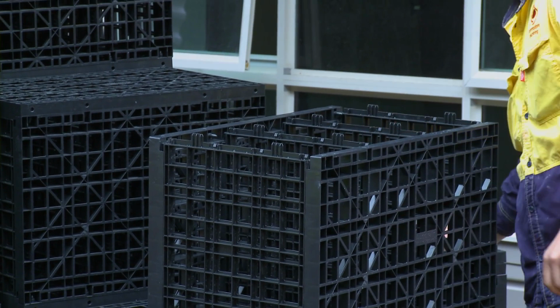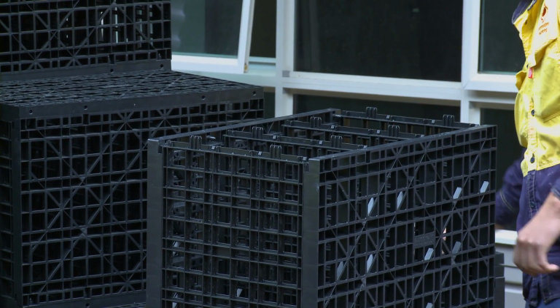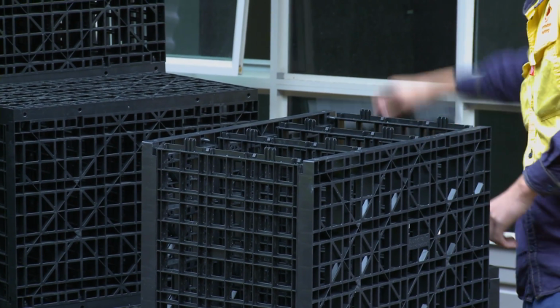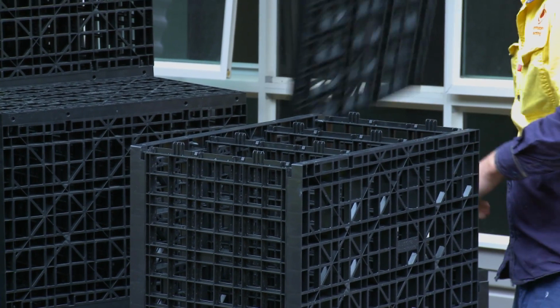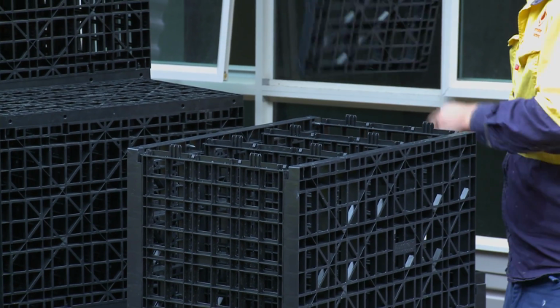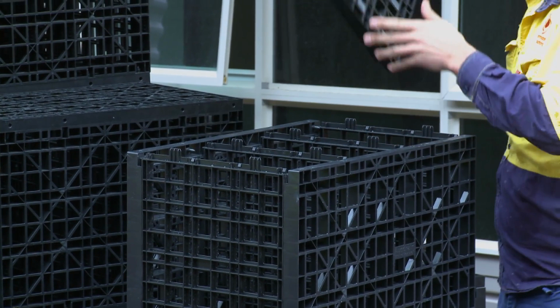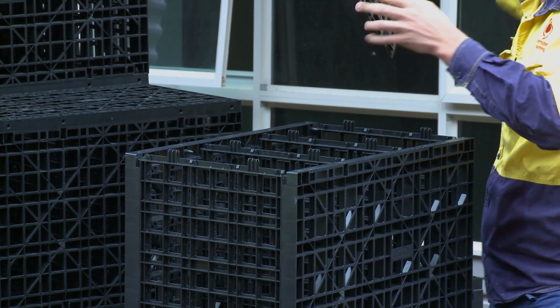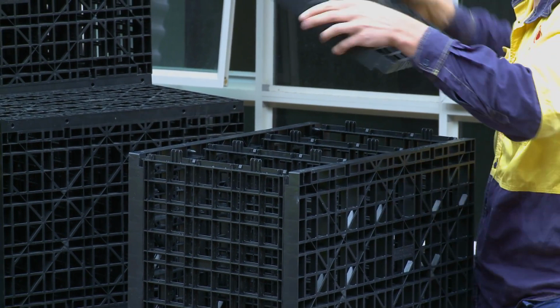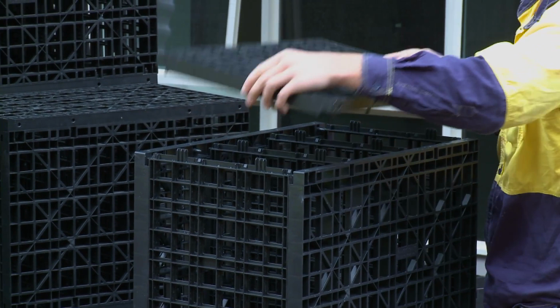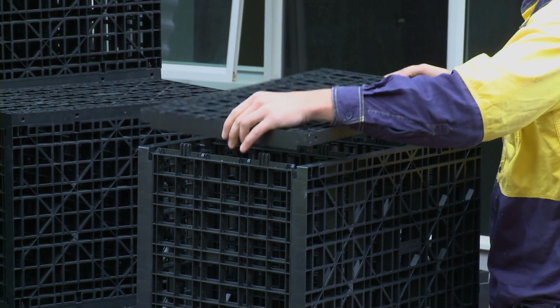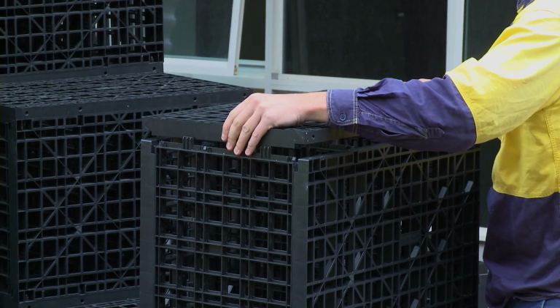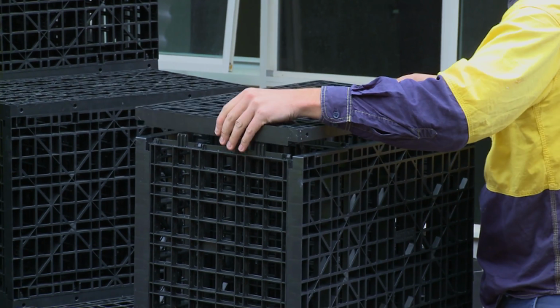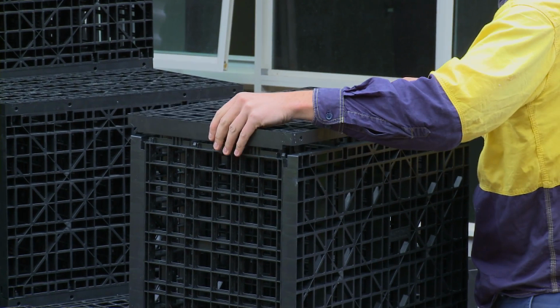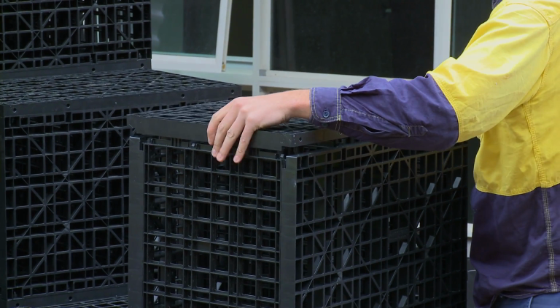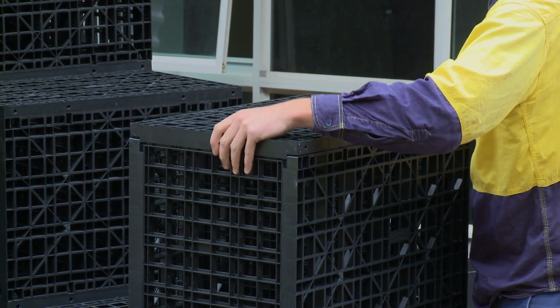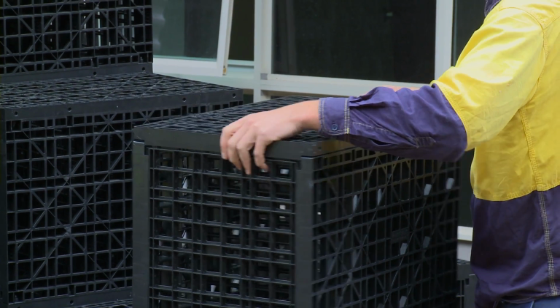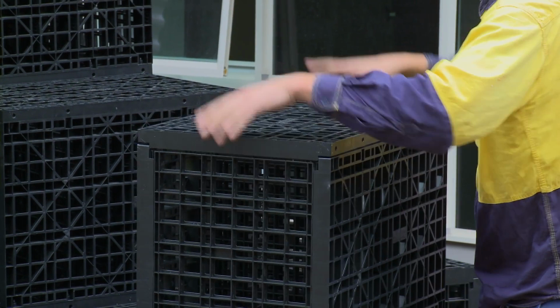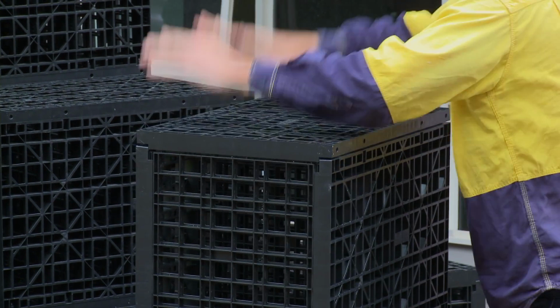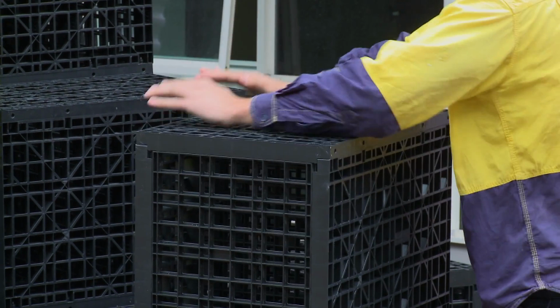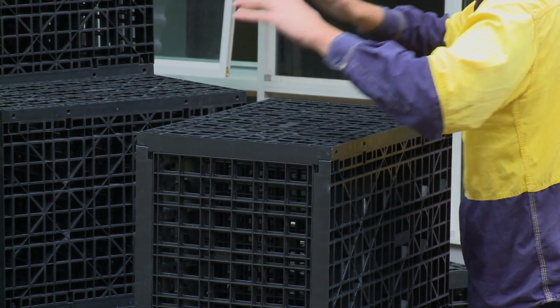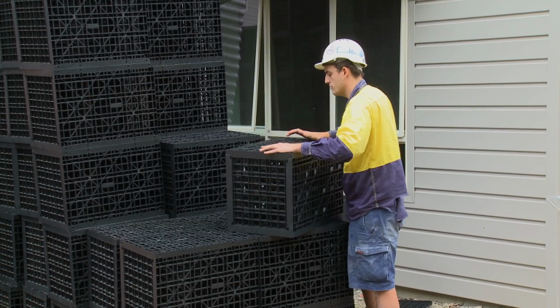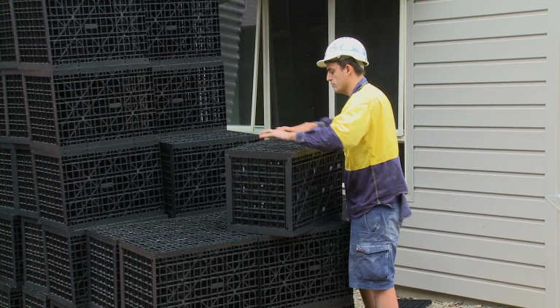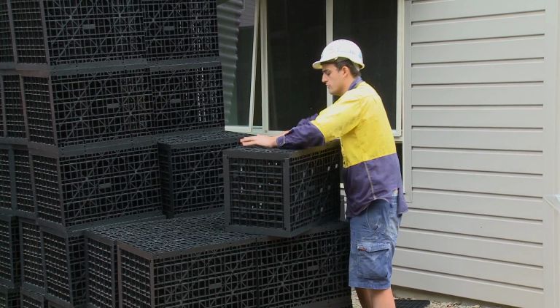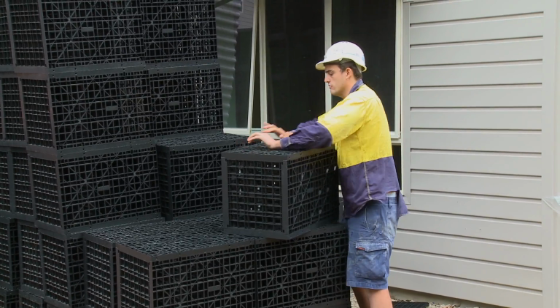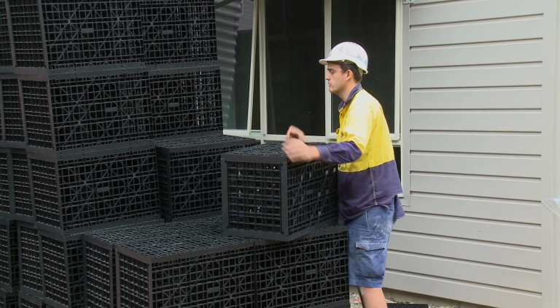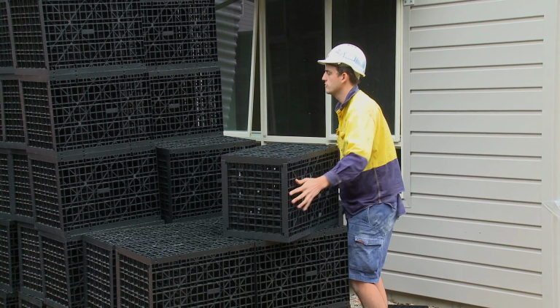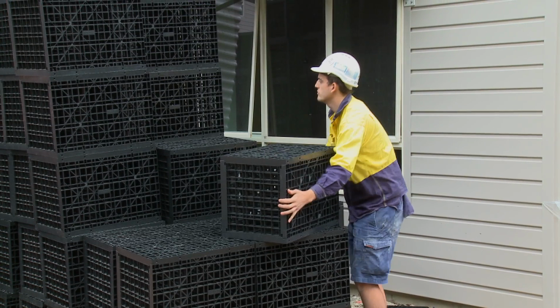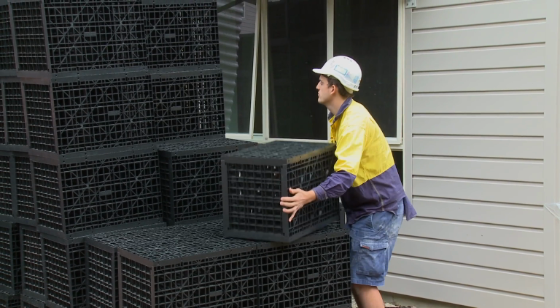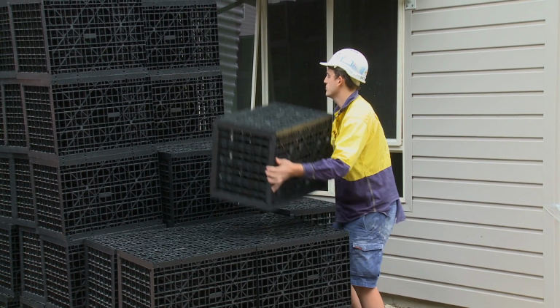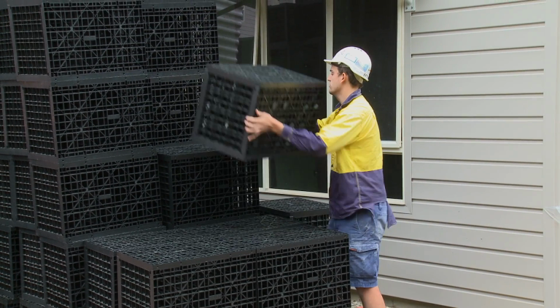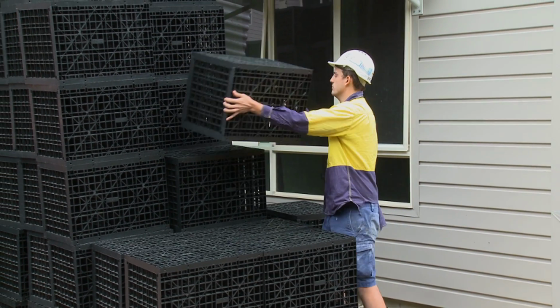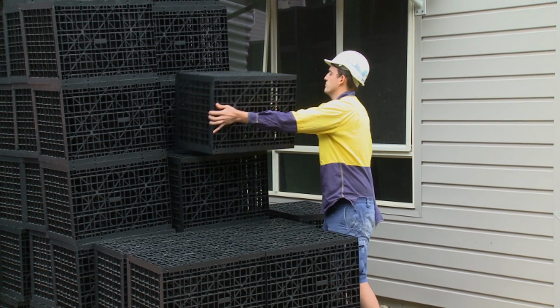Finally, the fourth side is placed on top and a few taps by hand will ensure the module has been securely locked together.